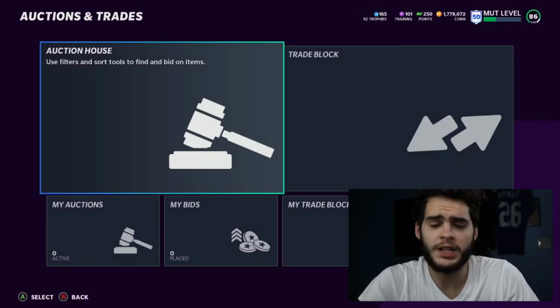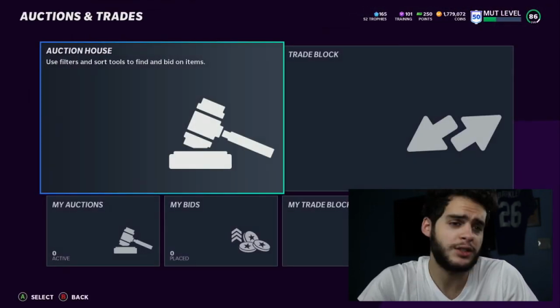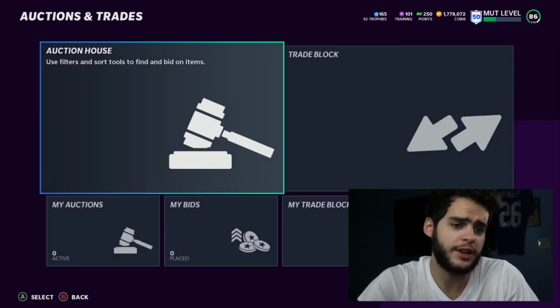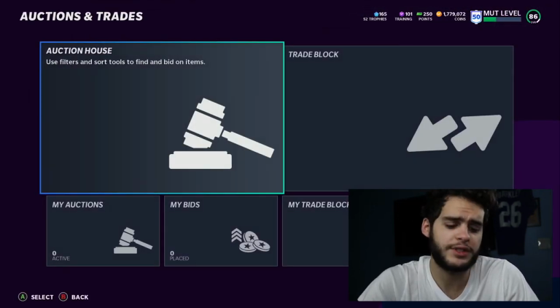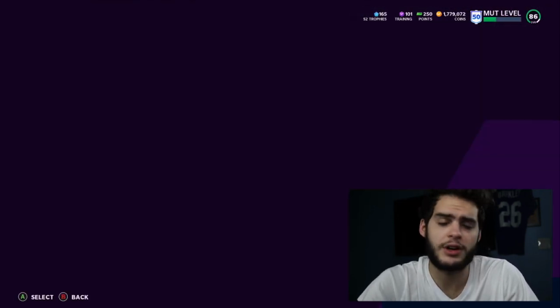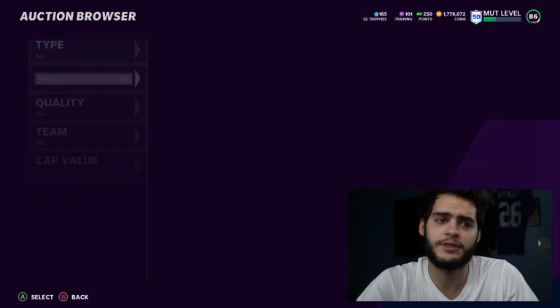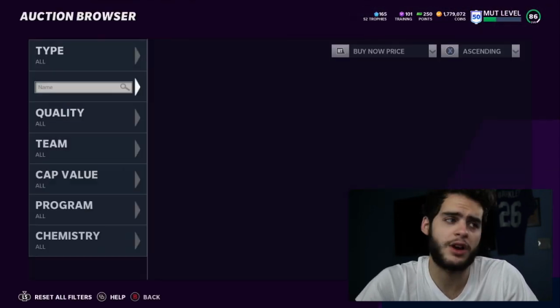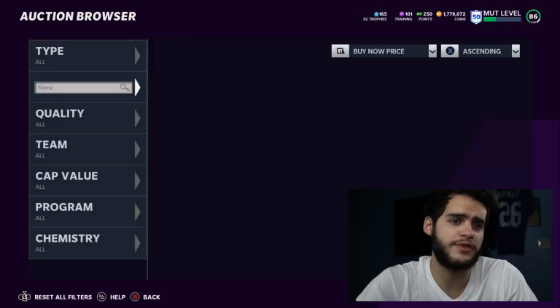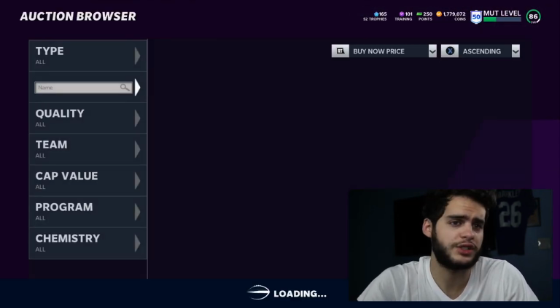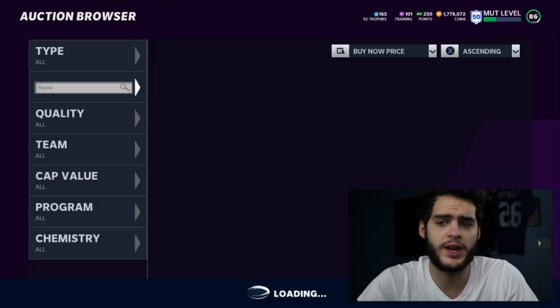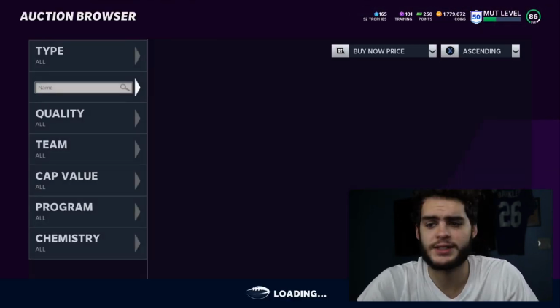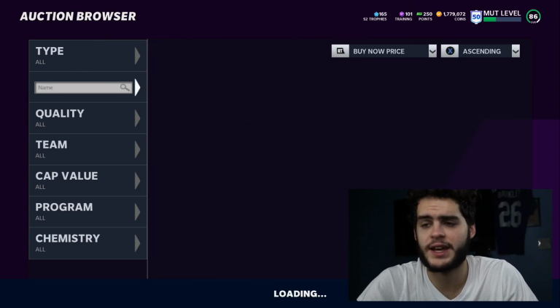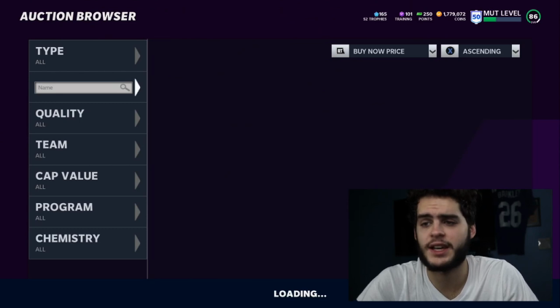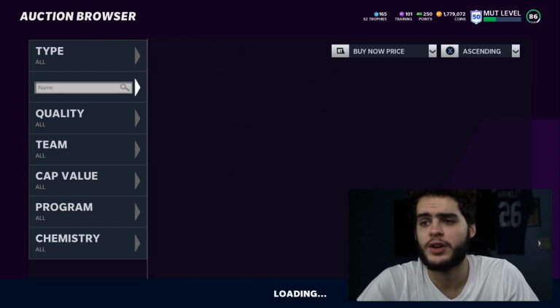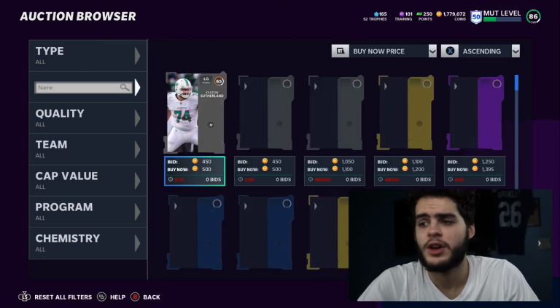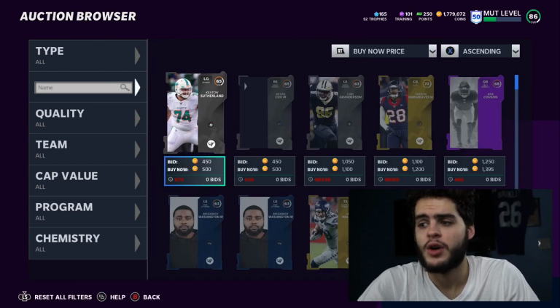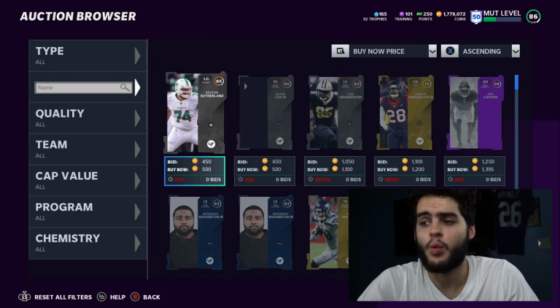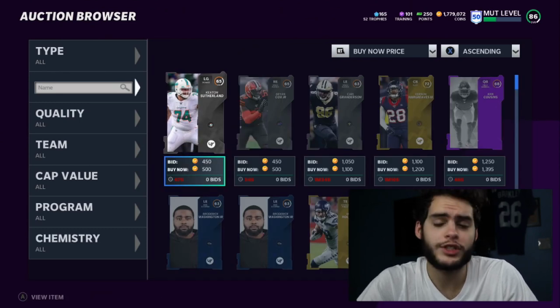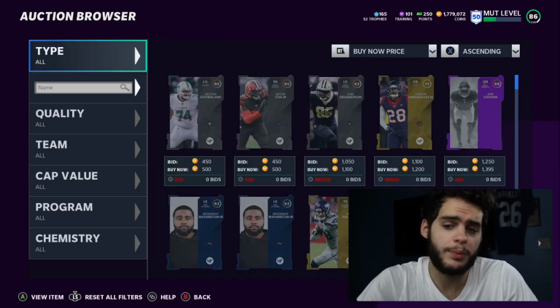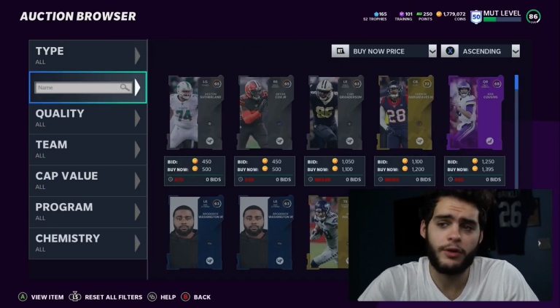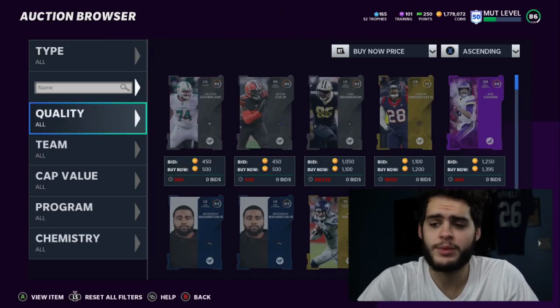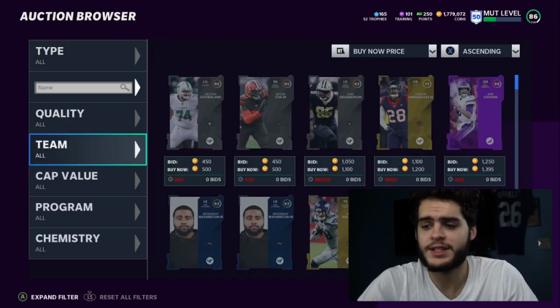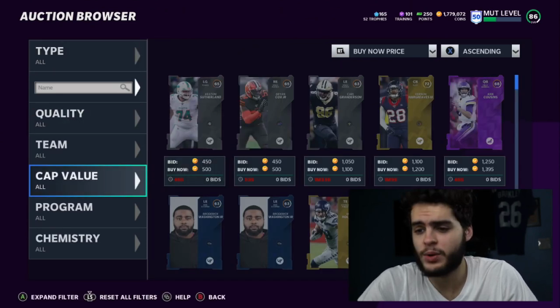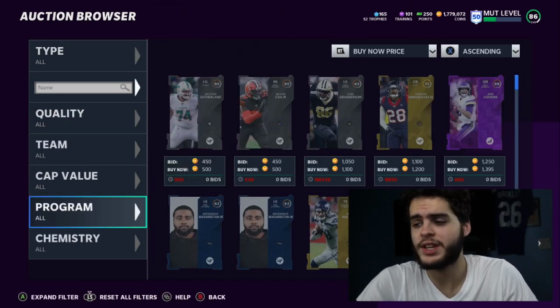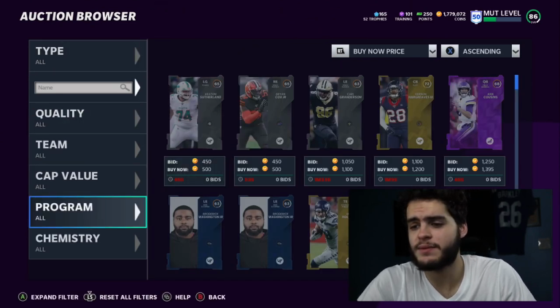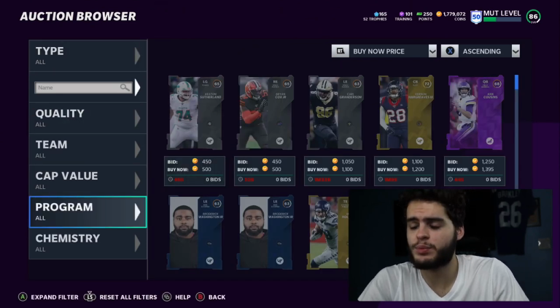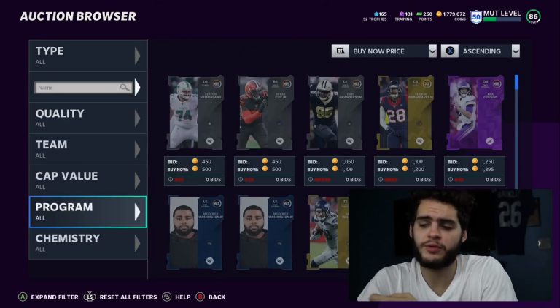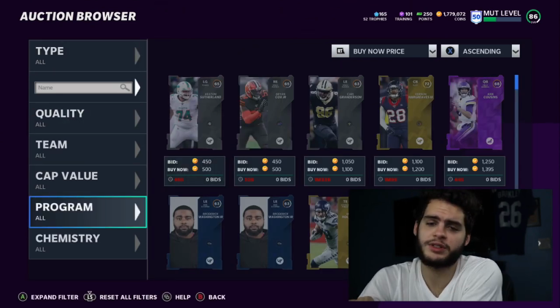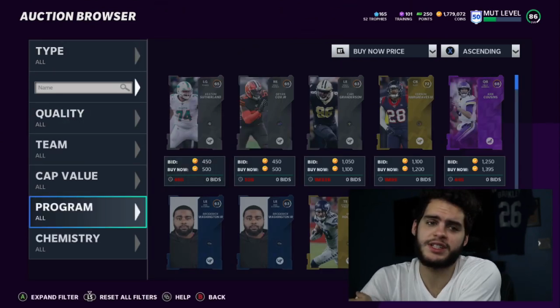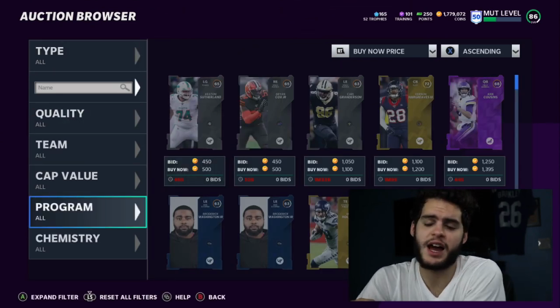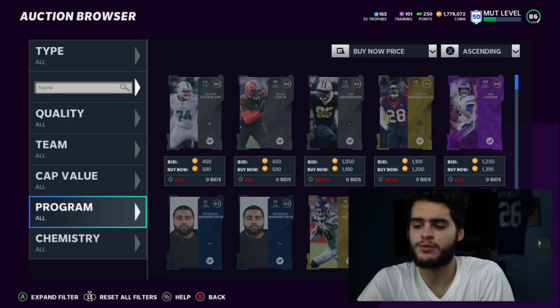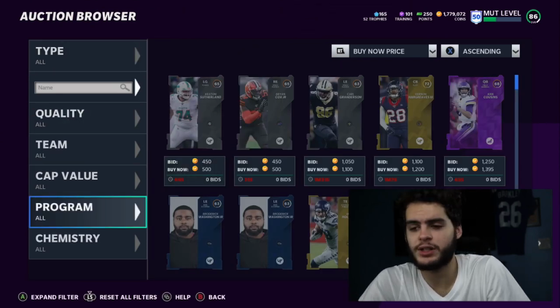Let's head over to the auction block and go check for these cards, see if they're up, and show you guys the stats. Now, should you be pulling for them? Do I think it's ever worth pulling for LTDs?